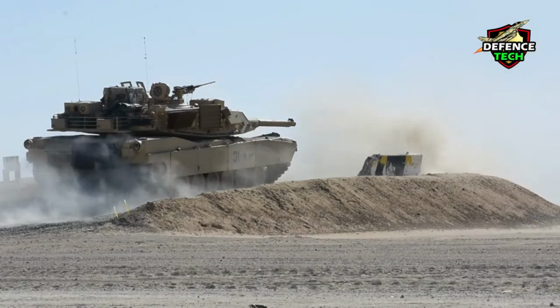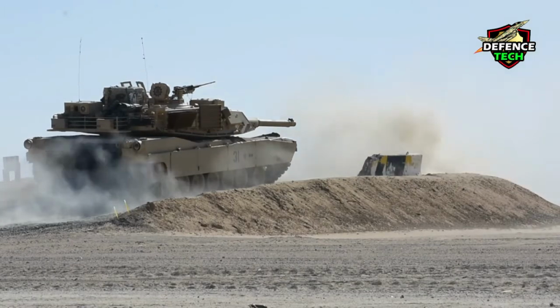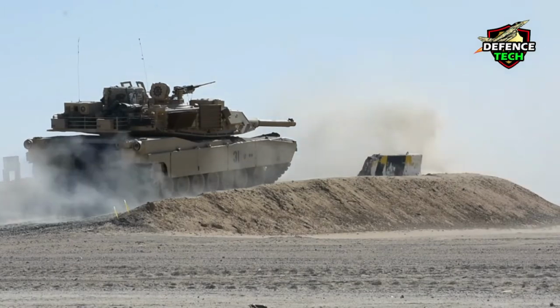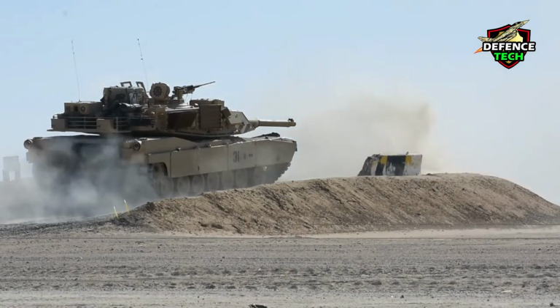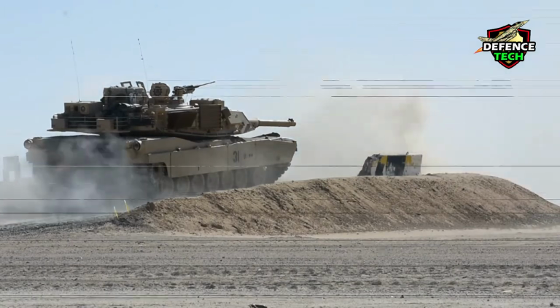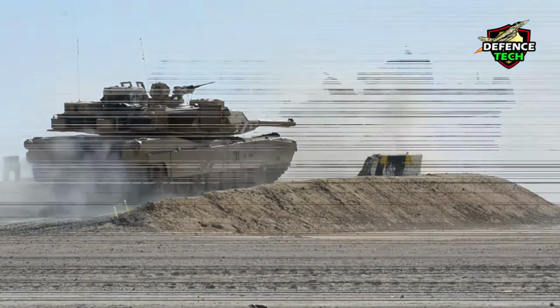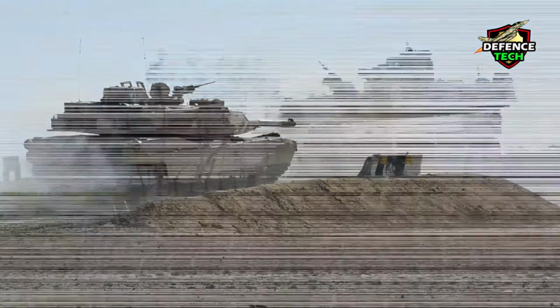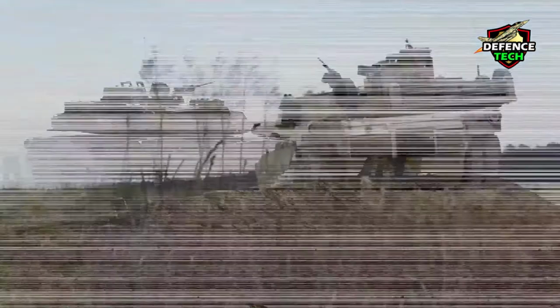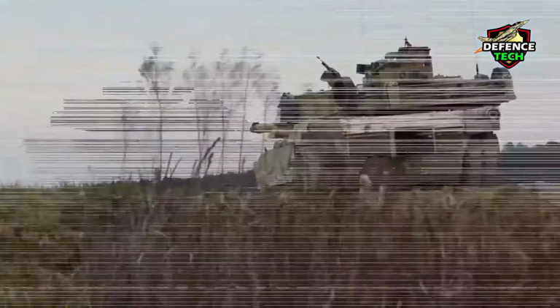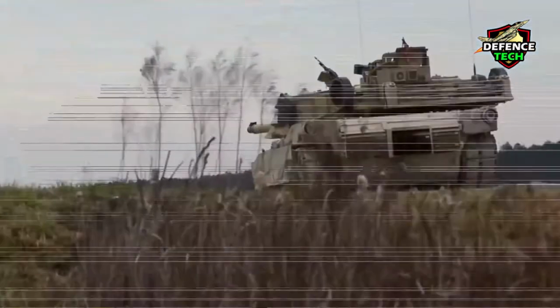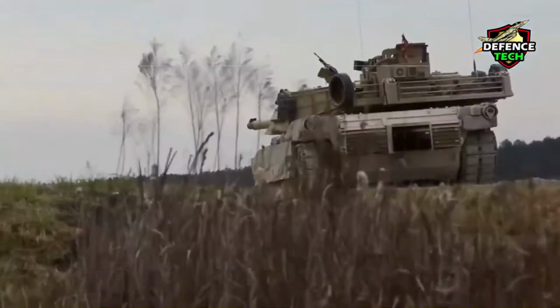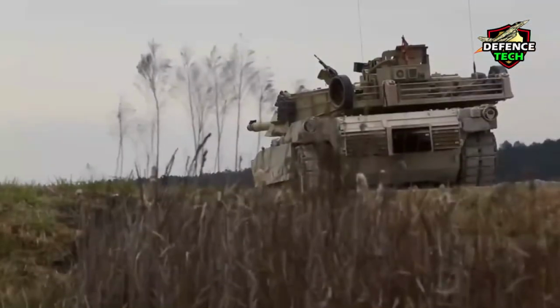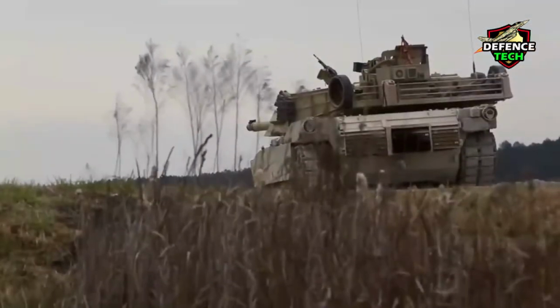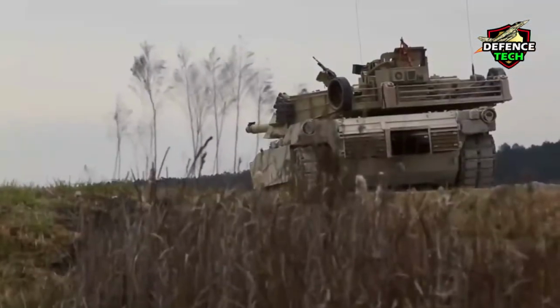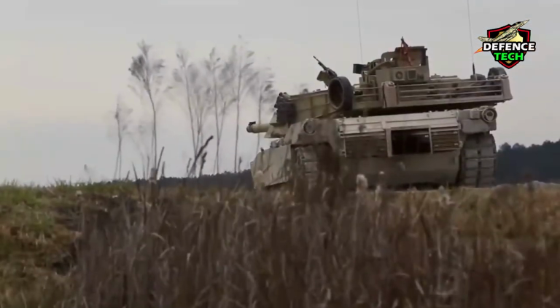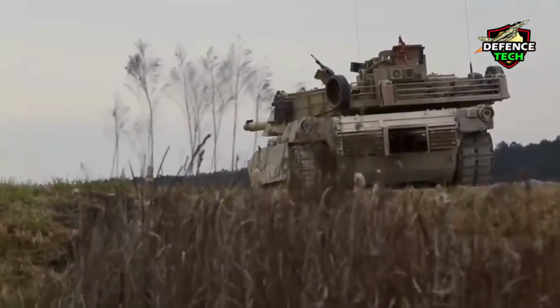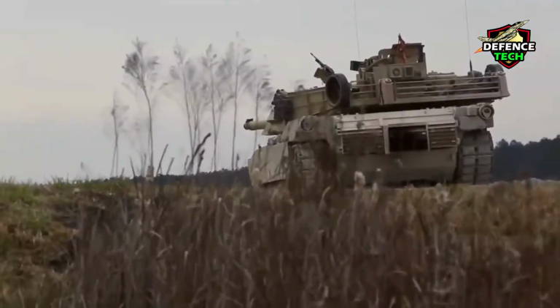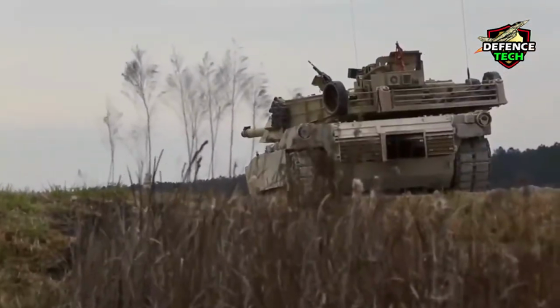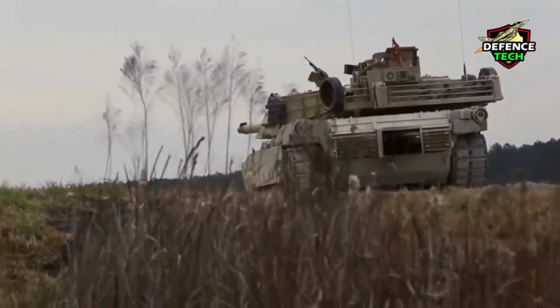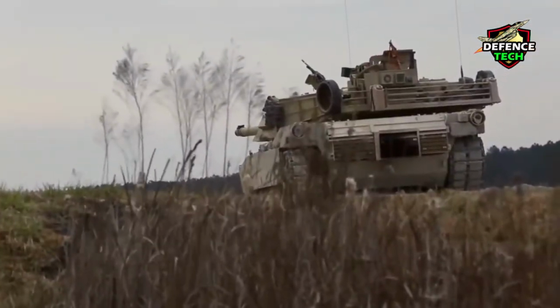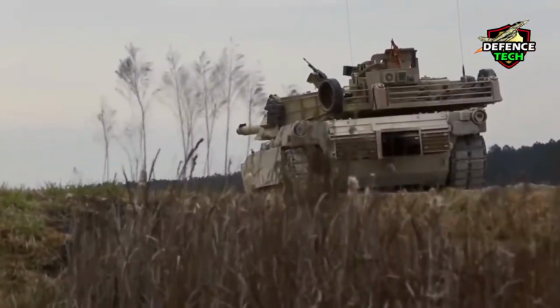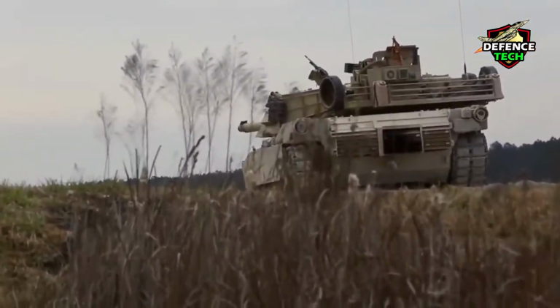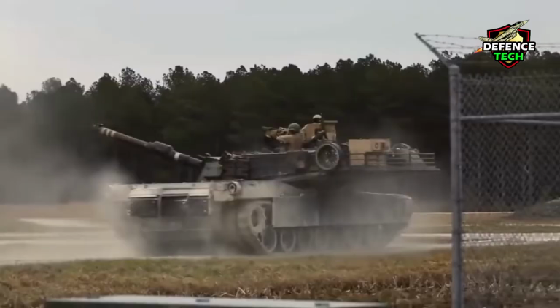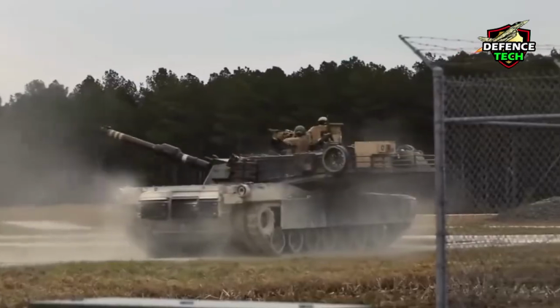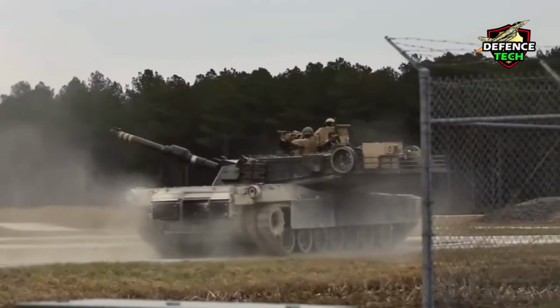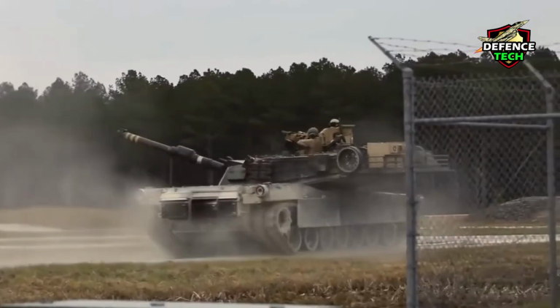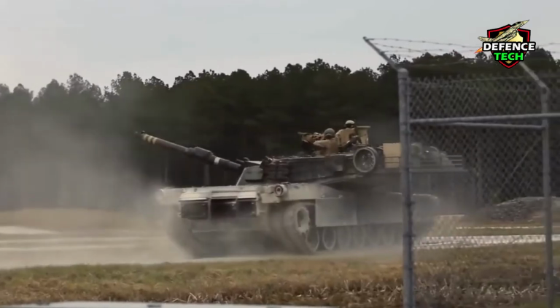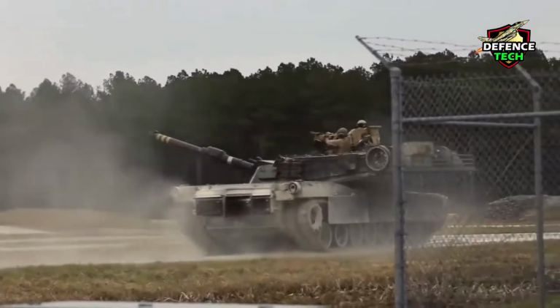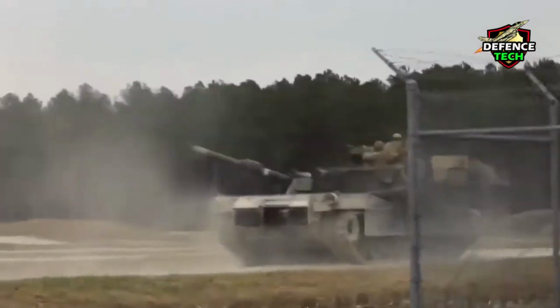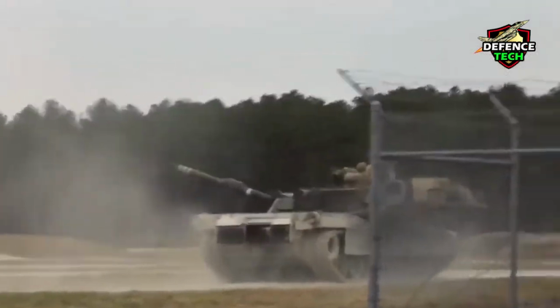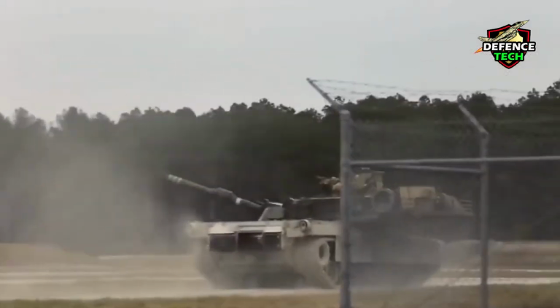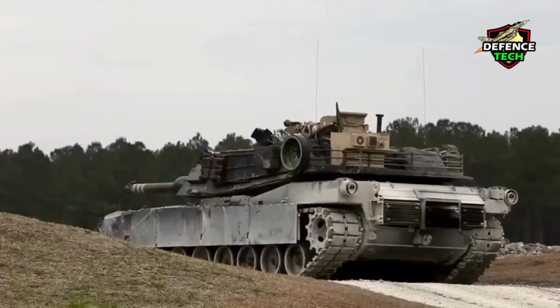An exterior telephone allows supporting infantry to communicate with the tank commander.